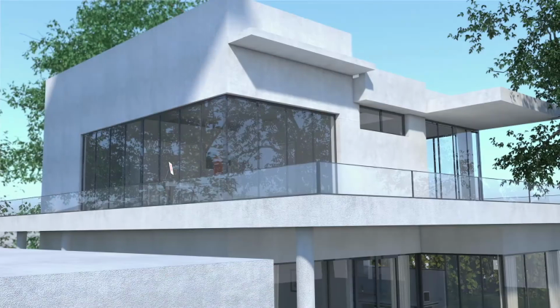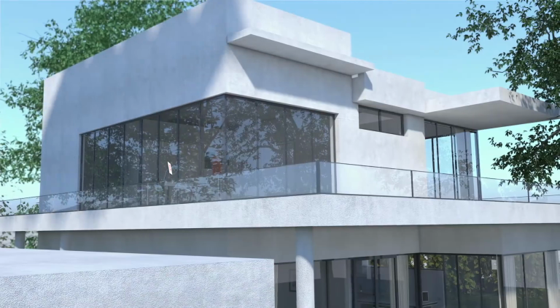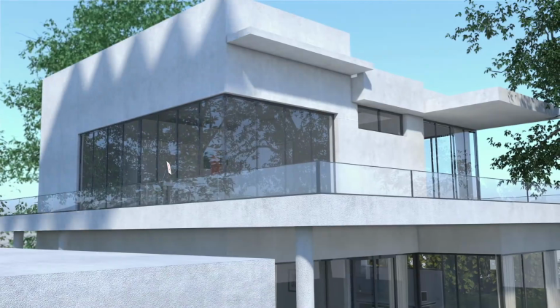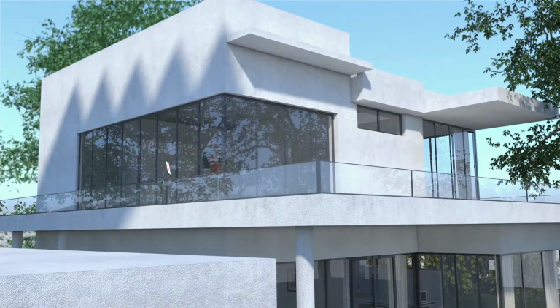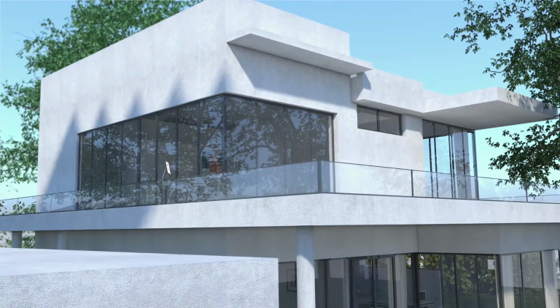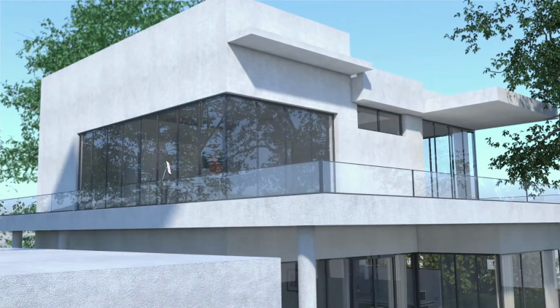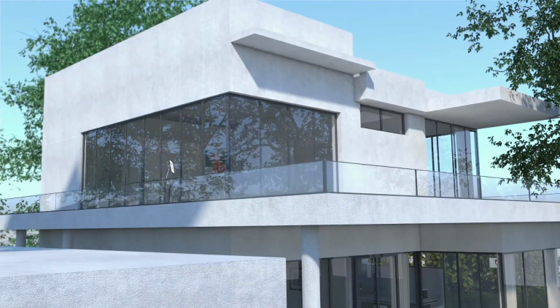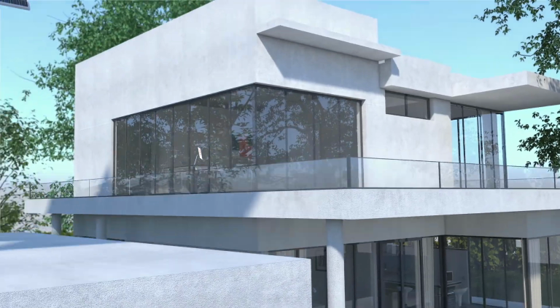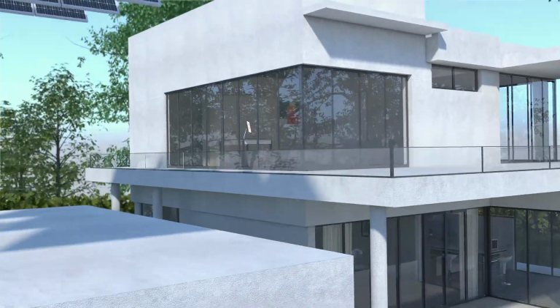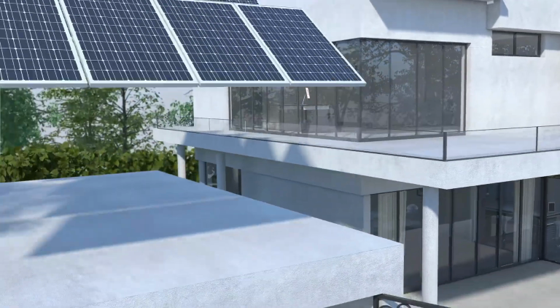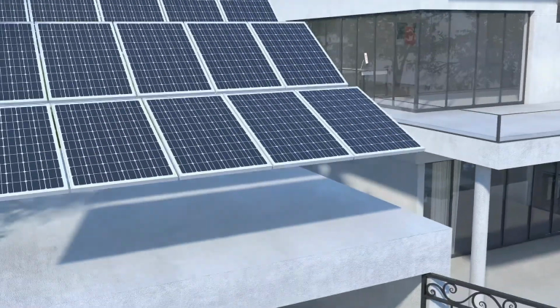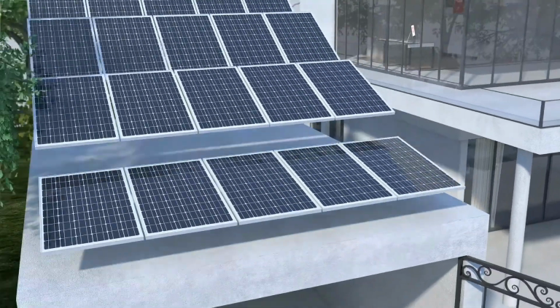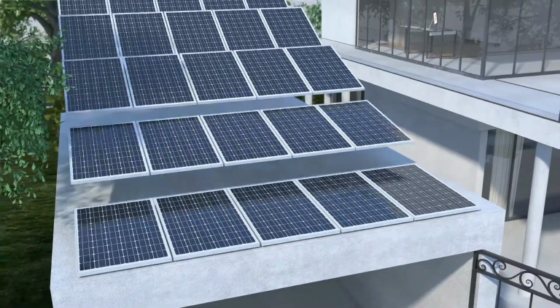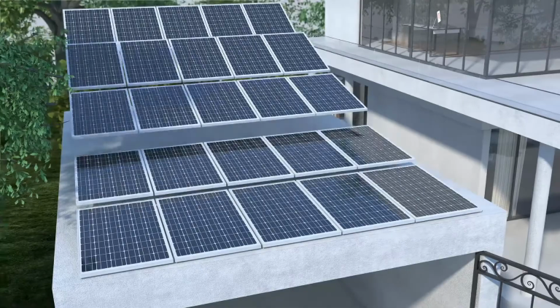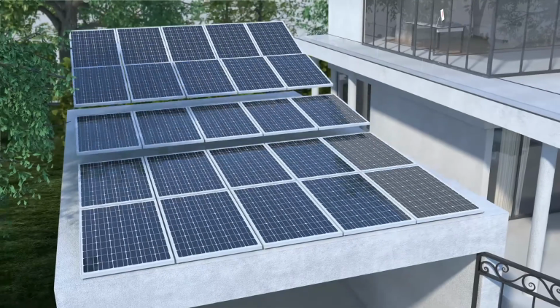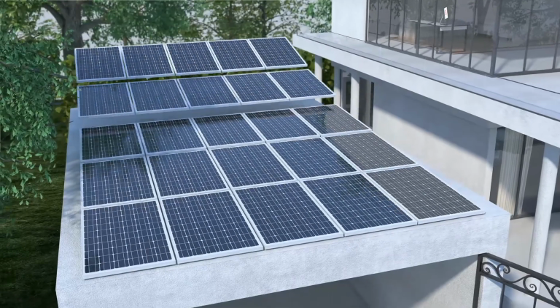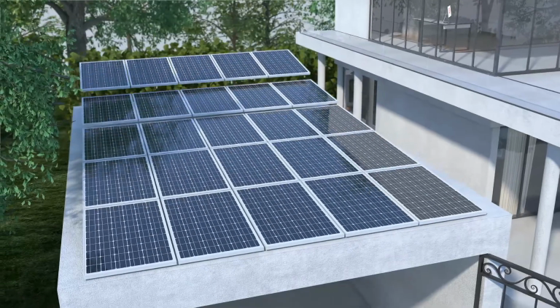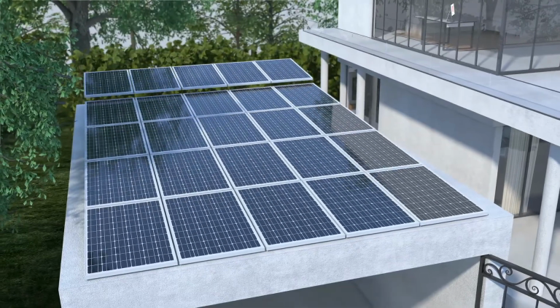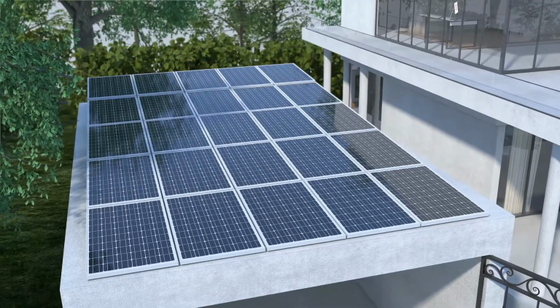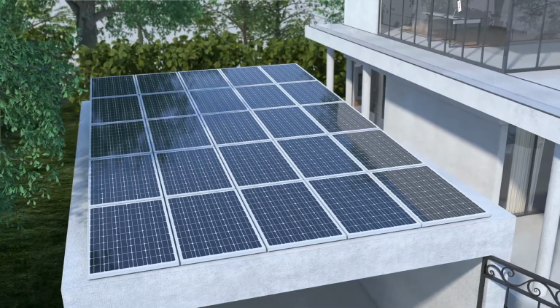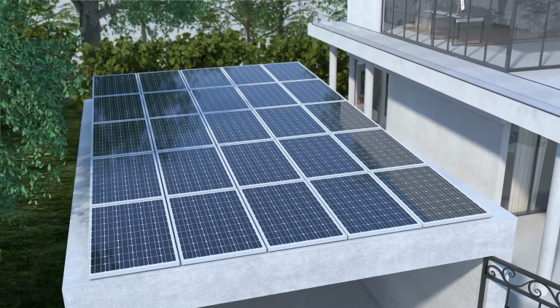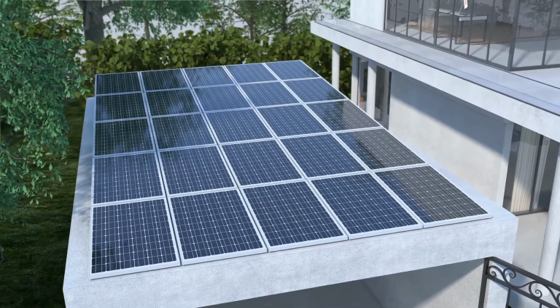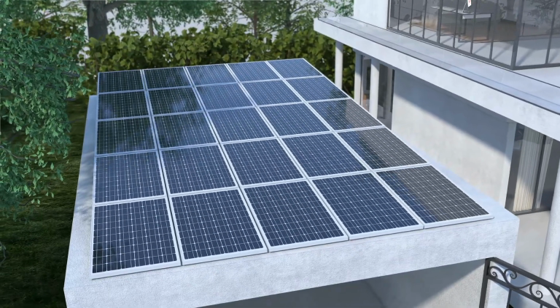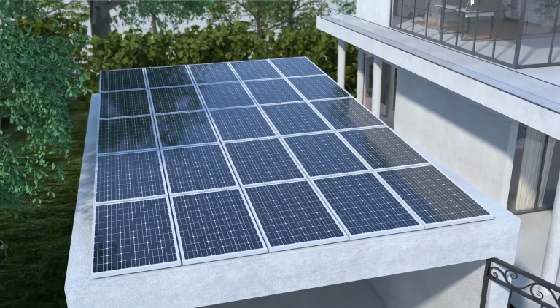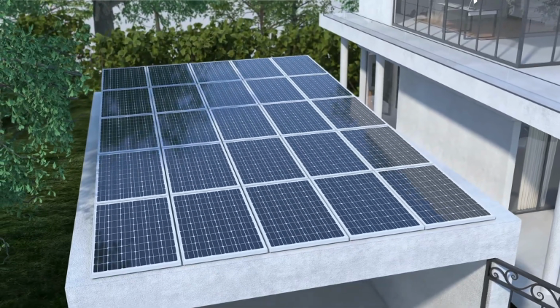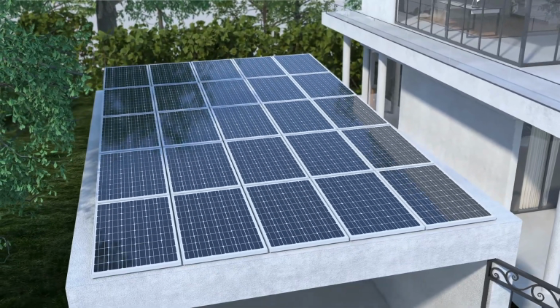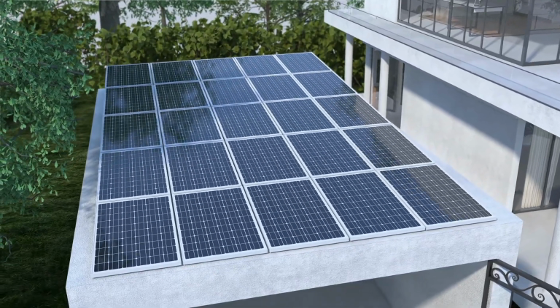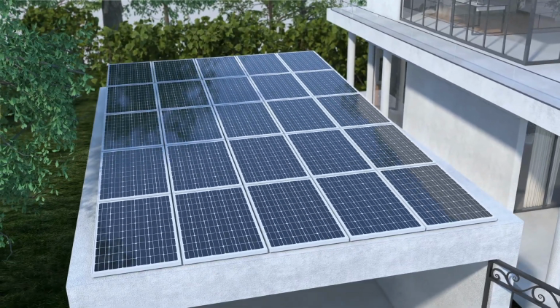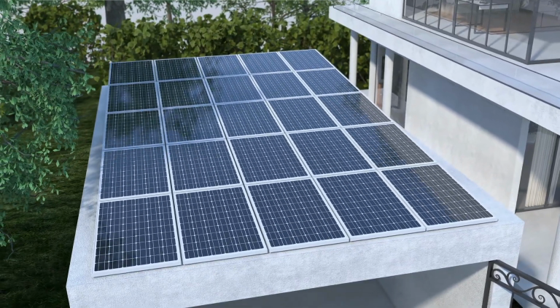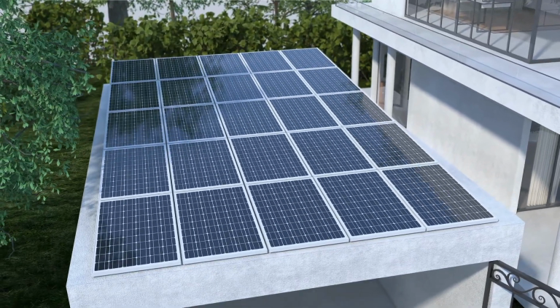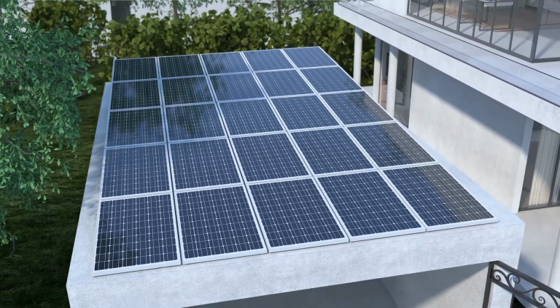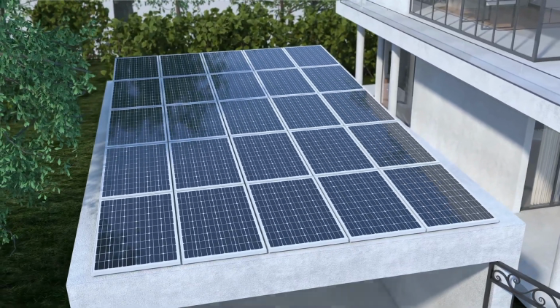The primary energy source of the PowerBlock is the sun, while the grid provides supplemental energy.